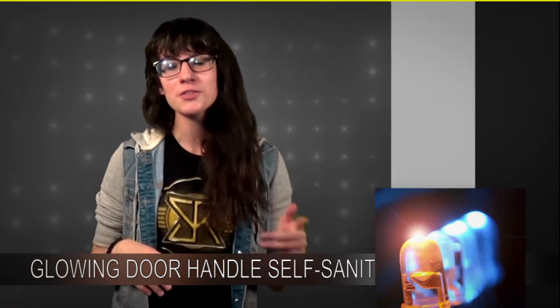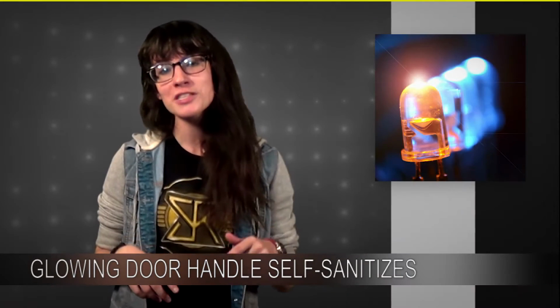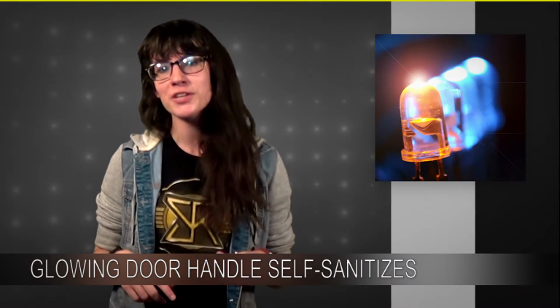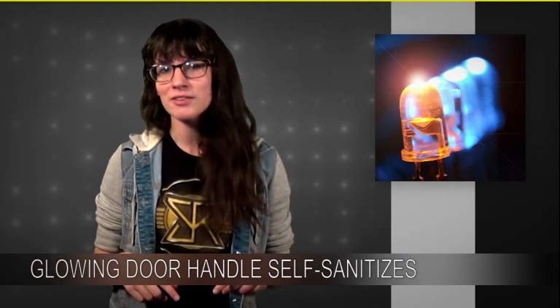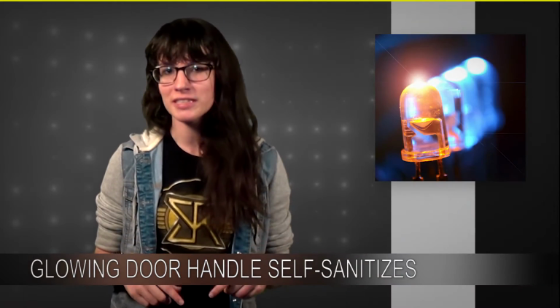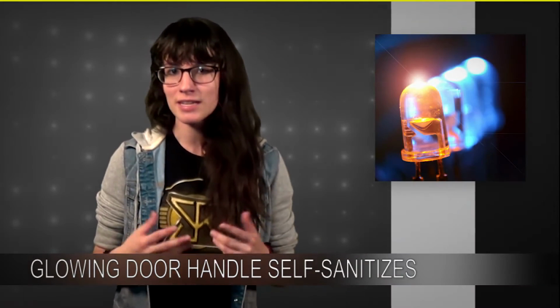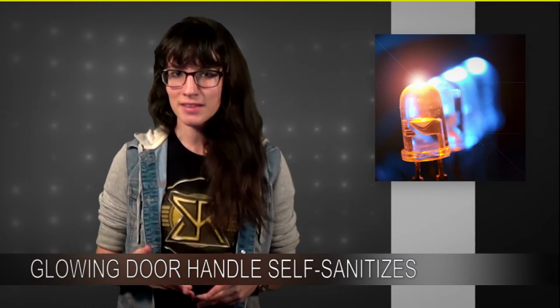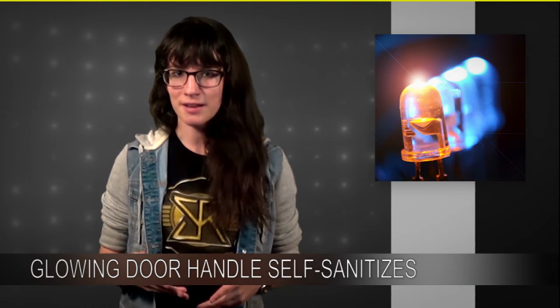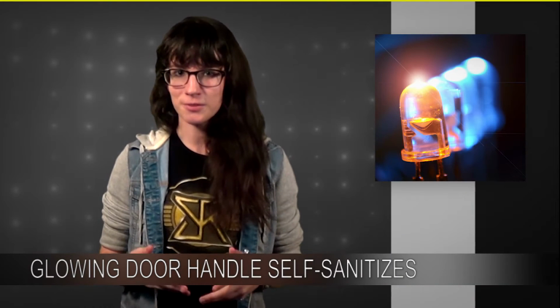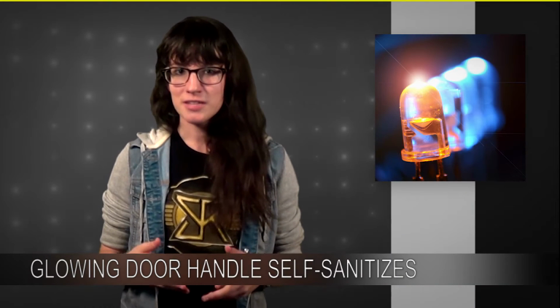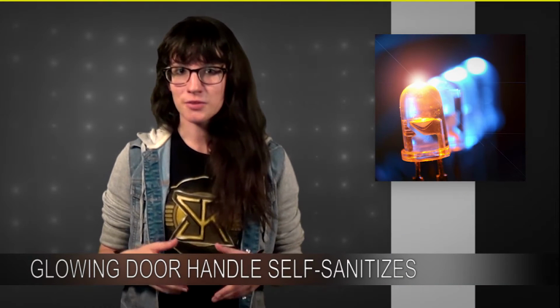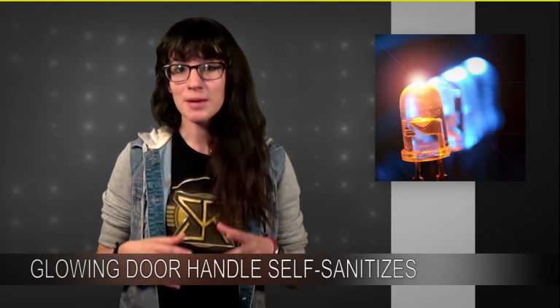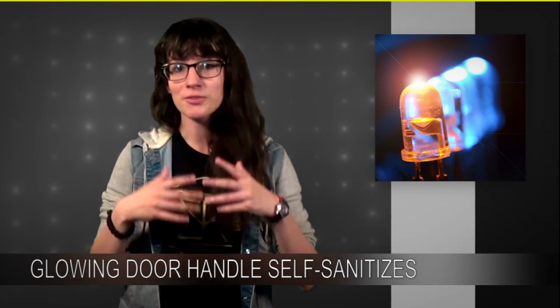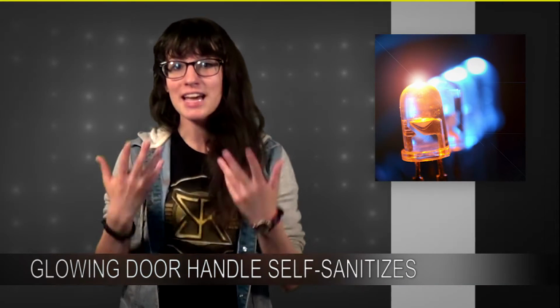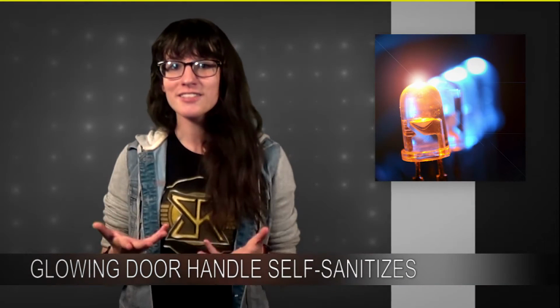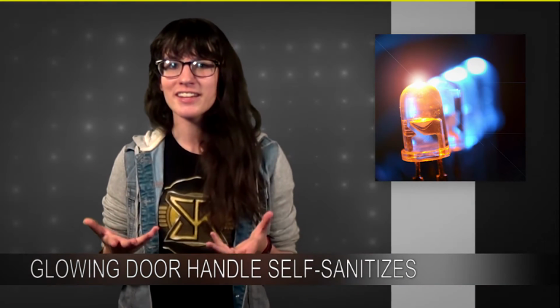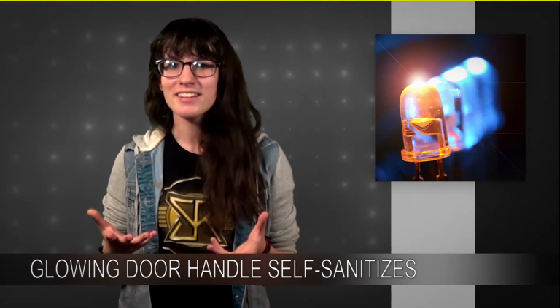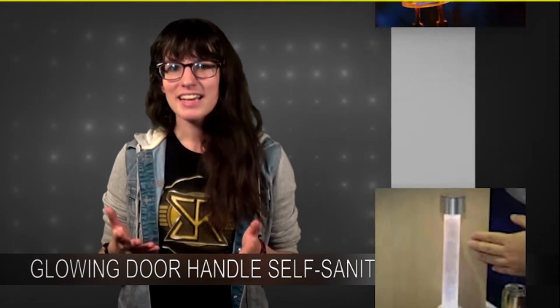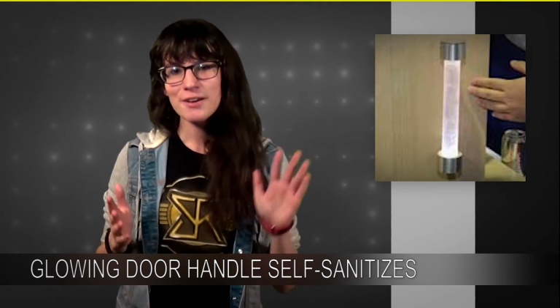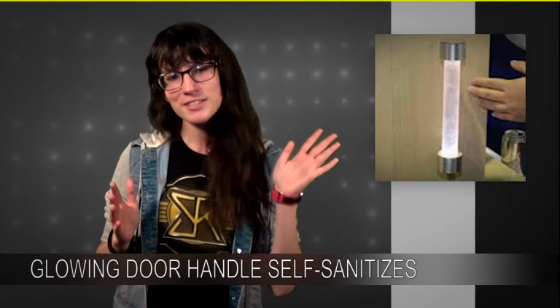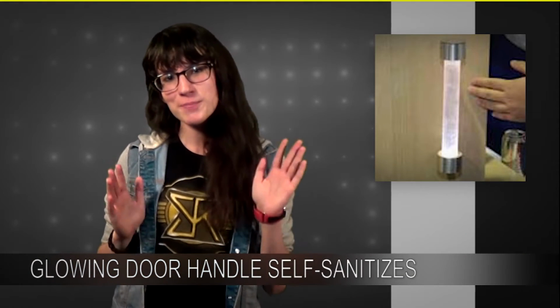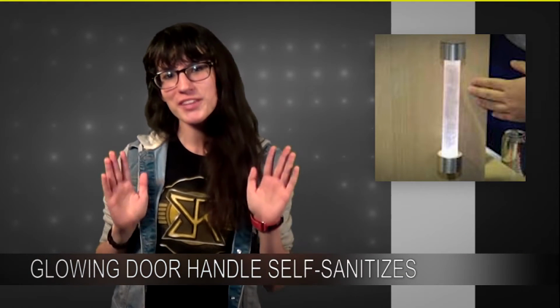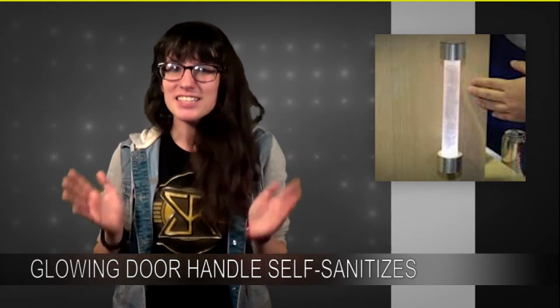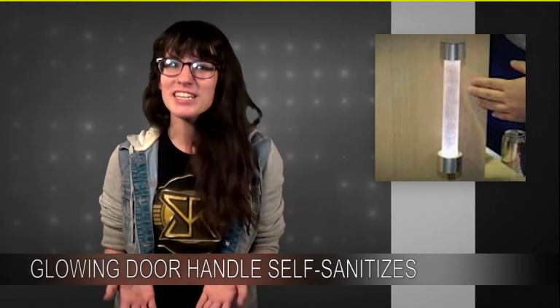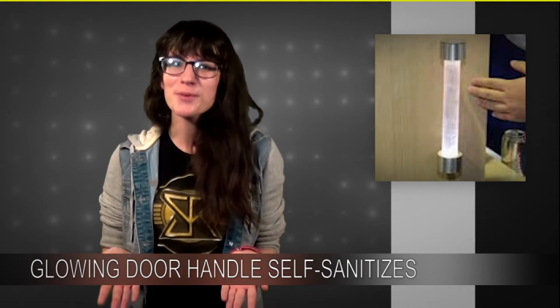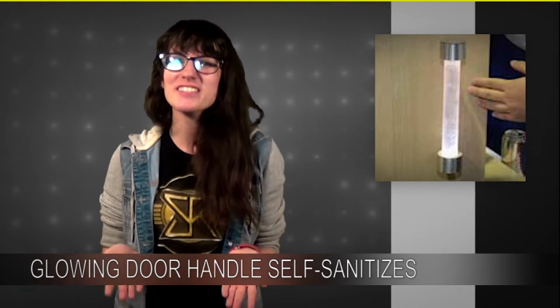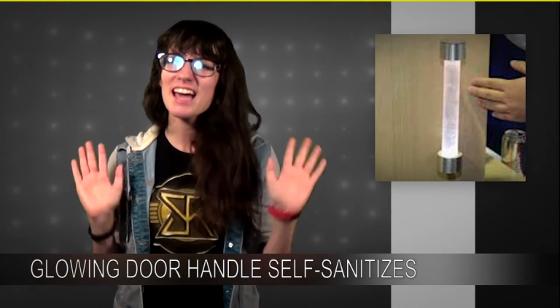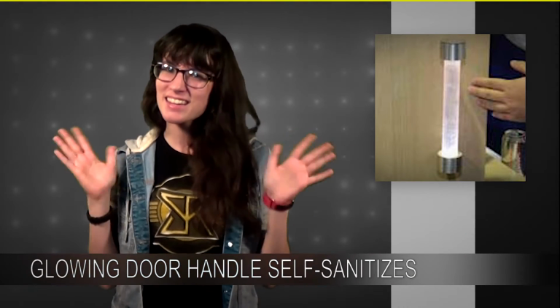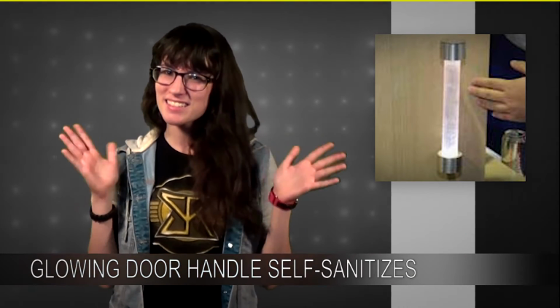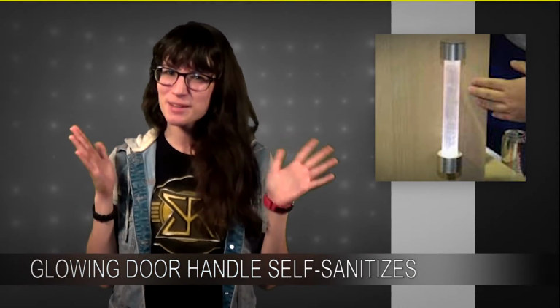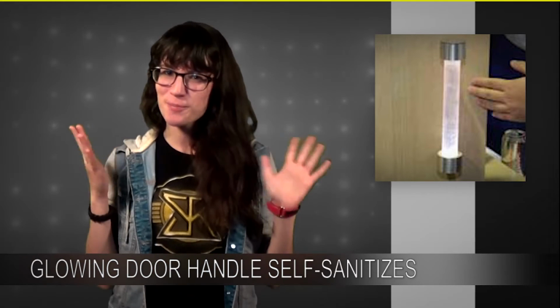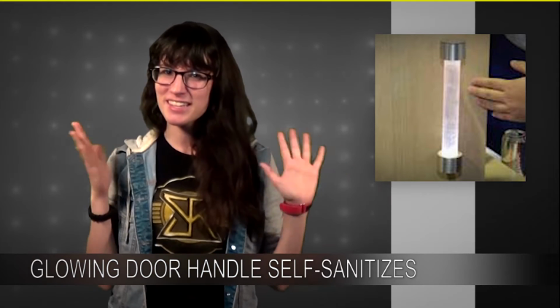The students put an LED light in the handle so the chemical is activated, and now it serves both a hygienic purpose and an aesthetic purpose.